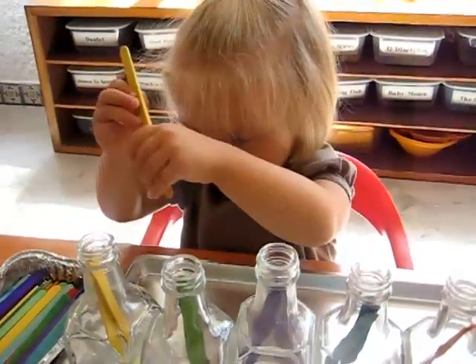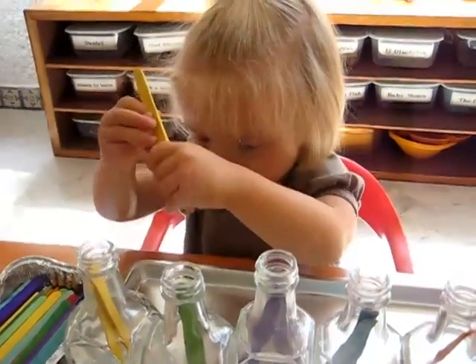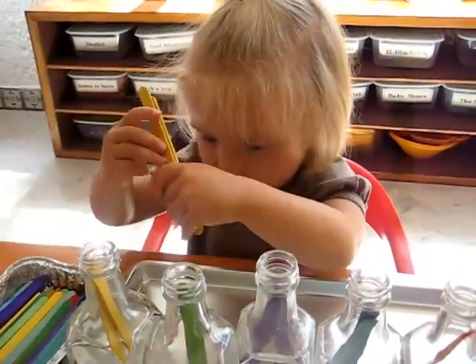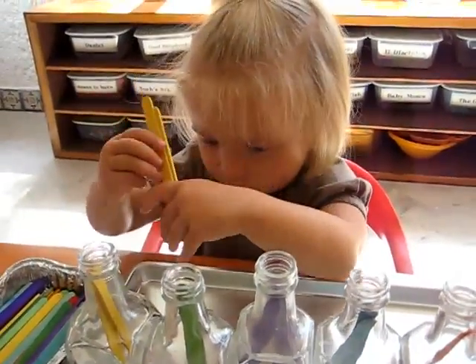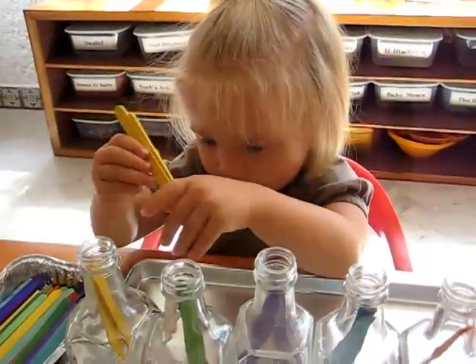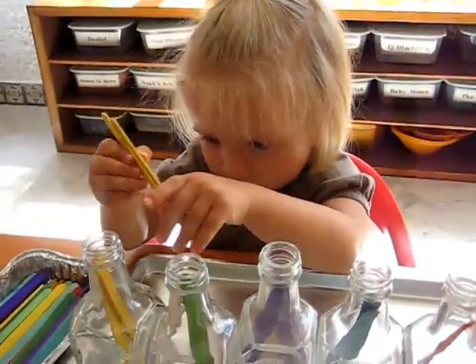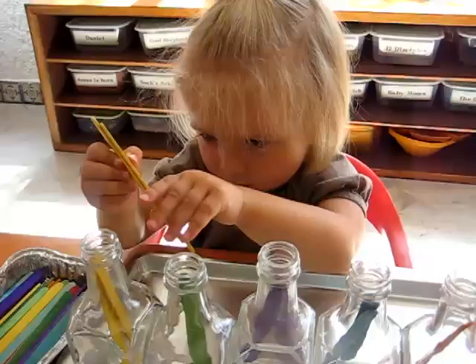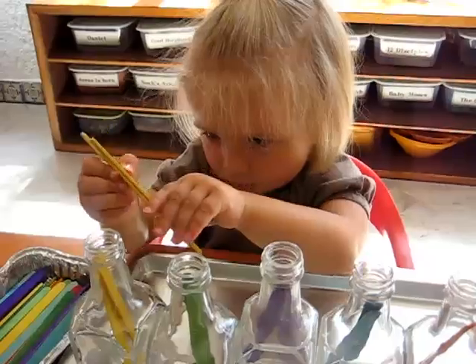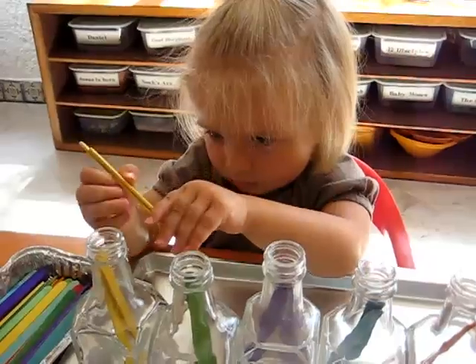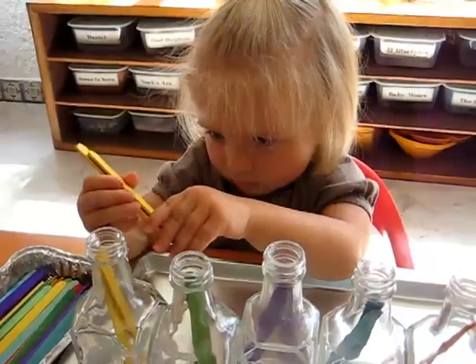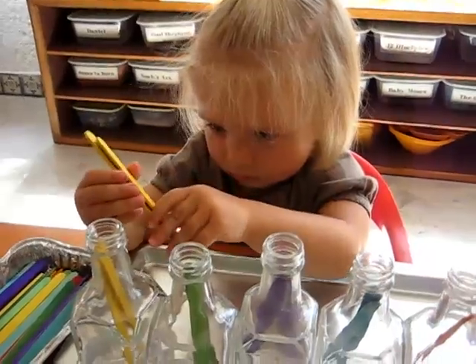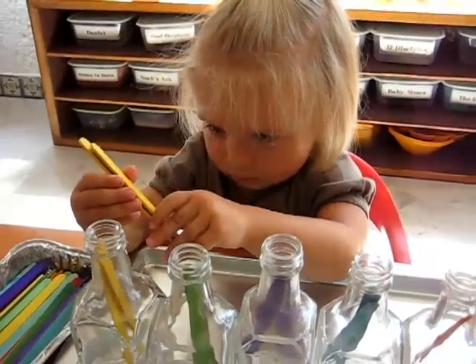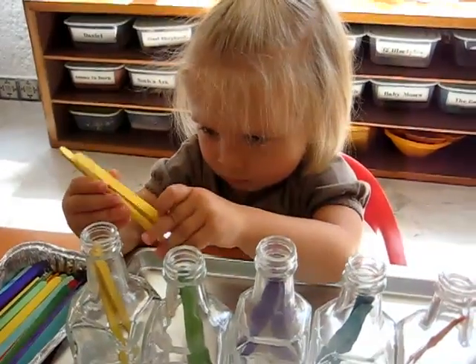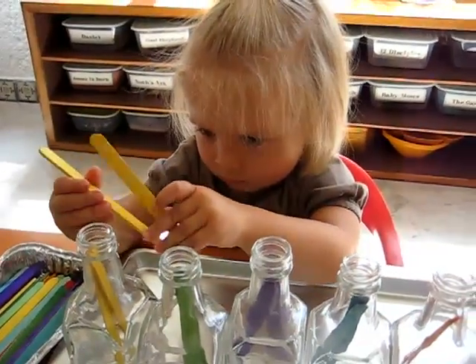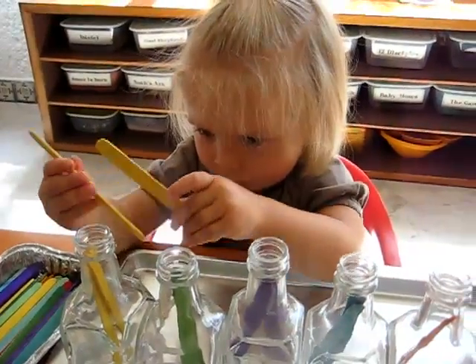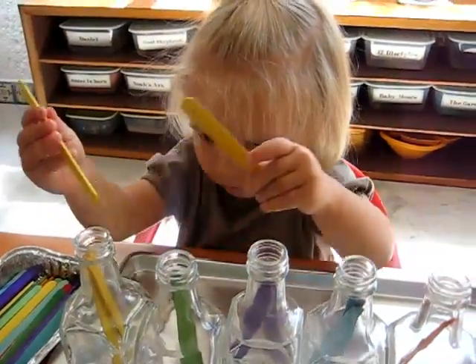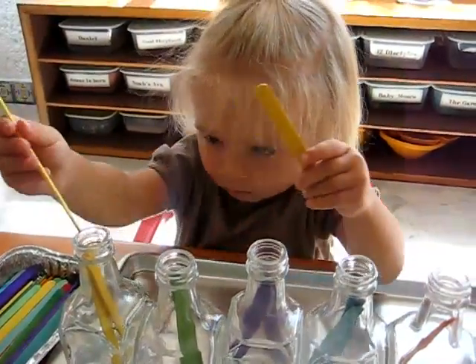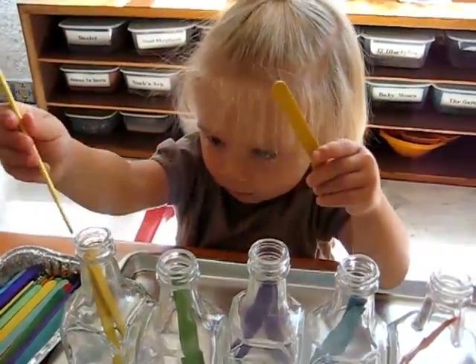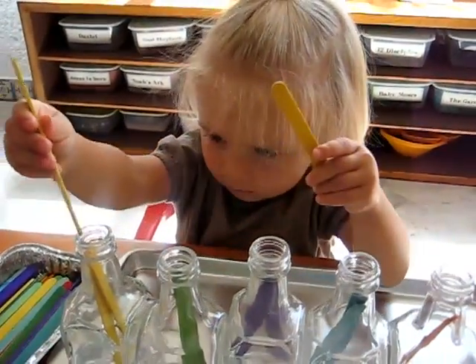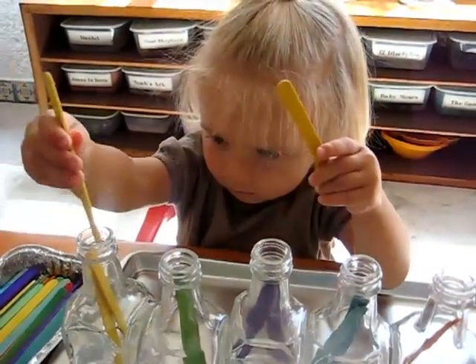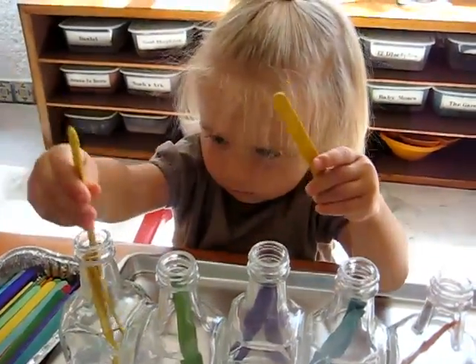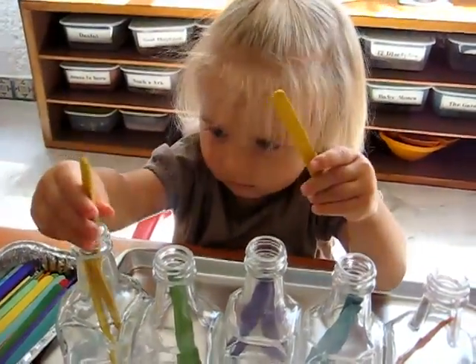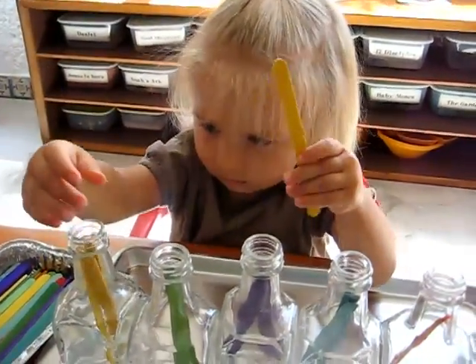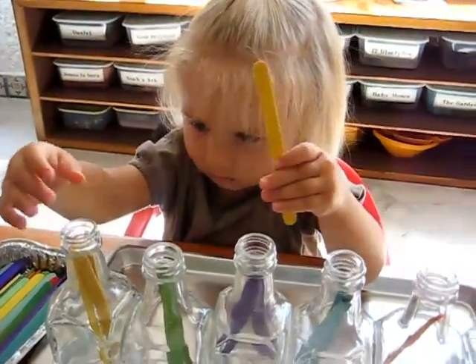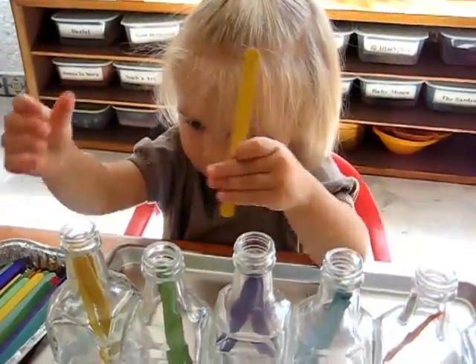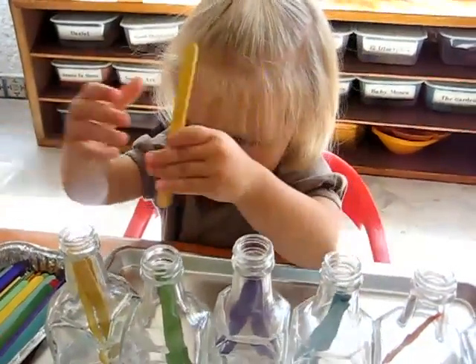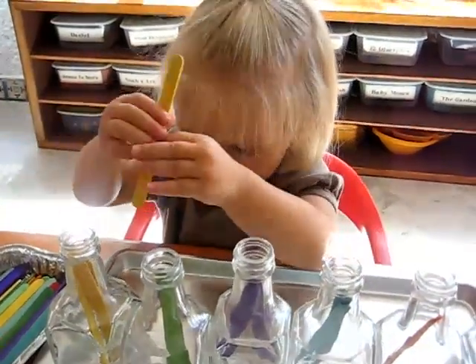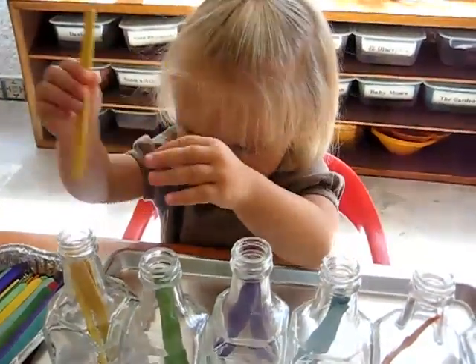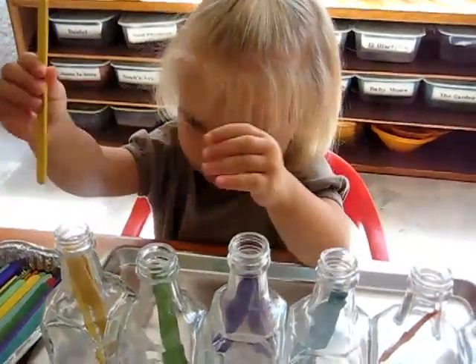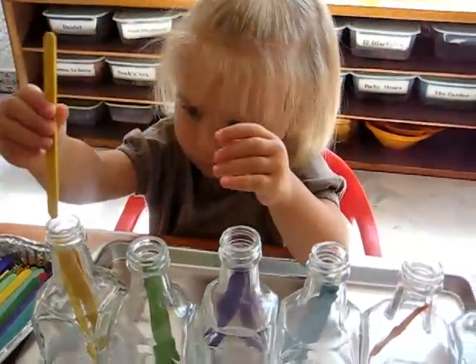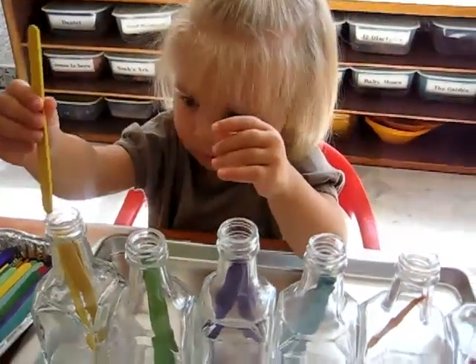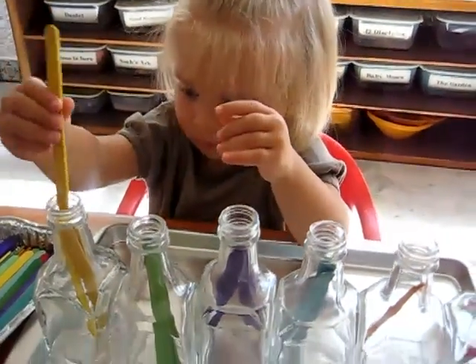Look at that! She got all her yellow ones in! She's really concentrating there.